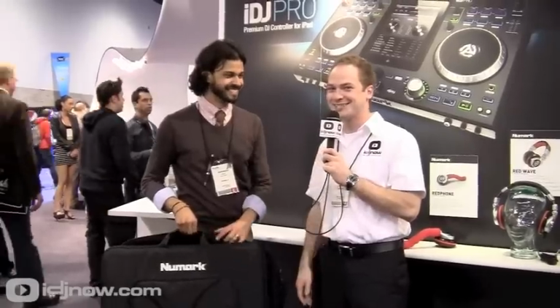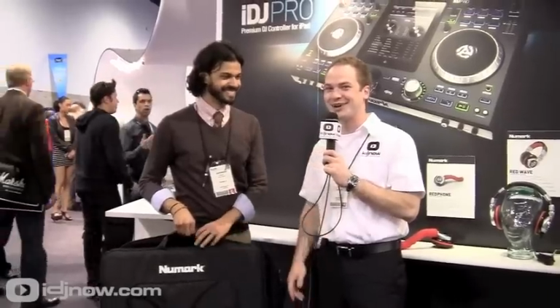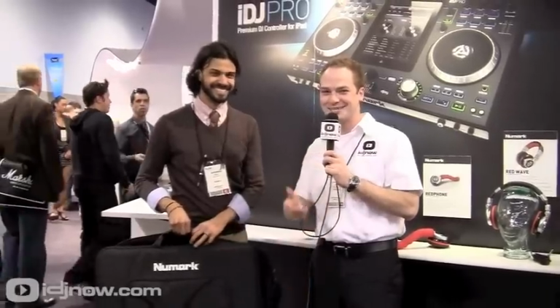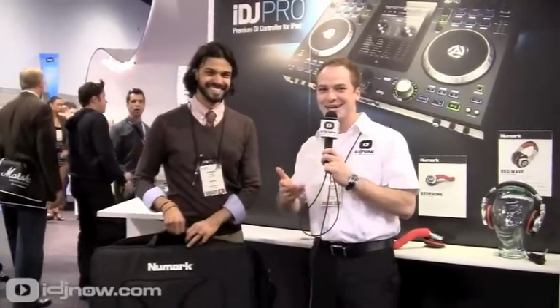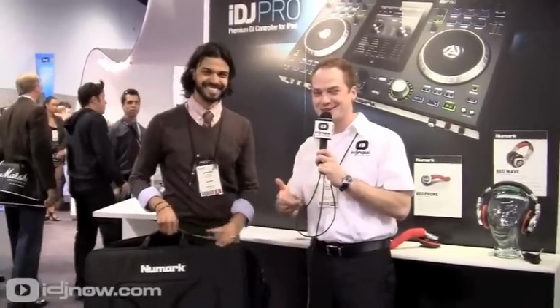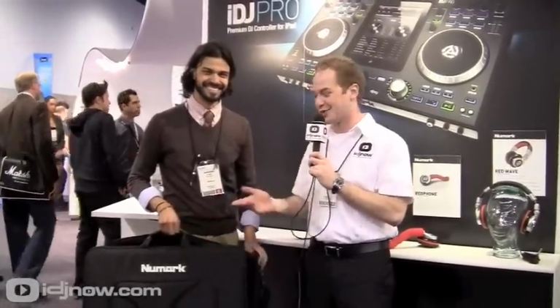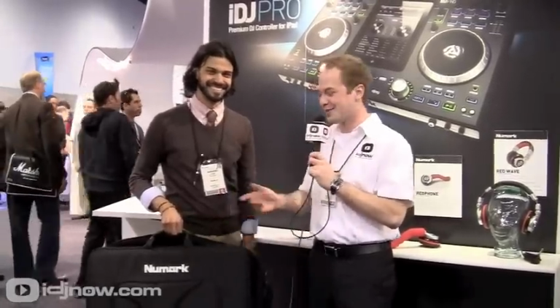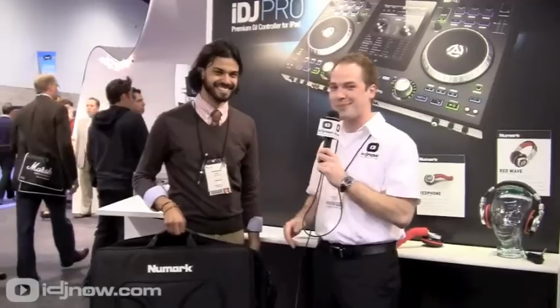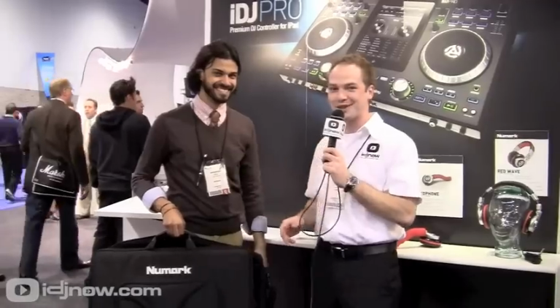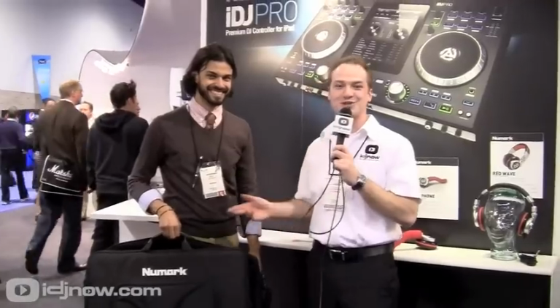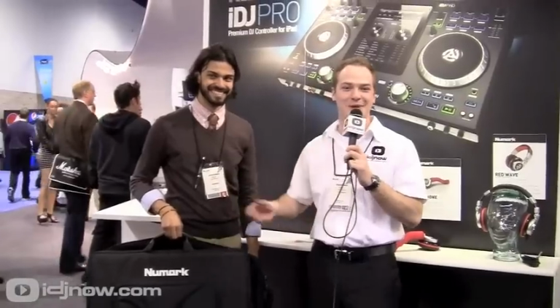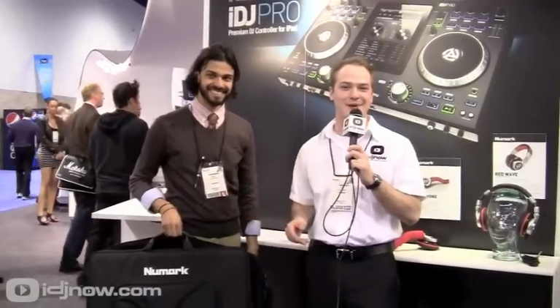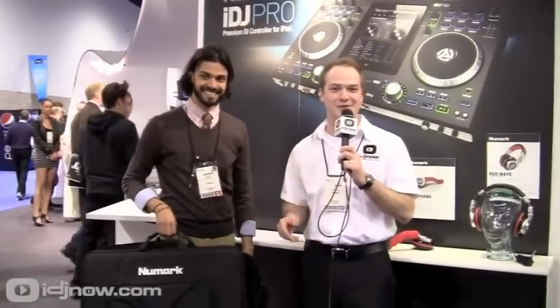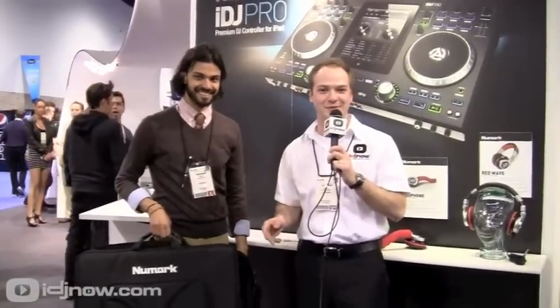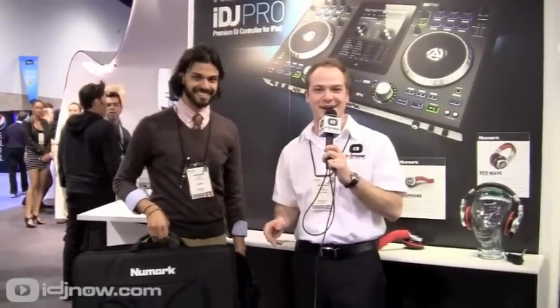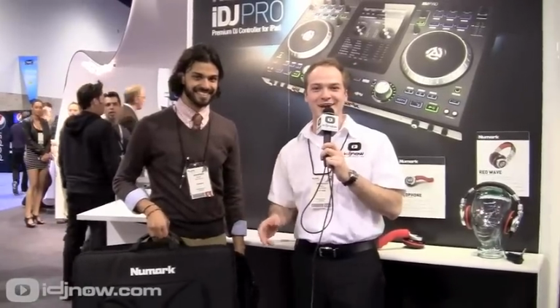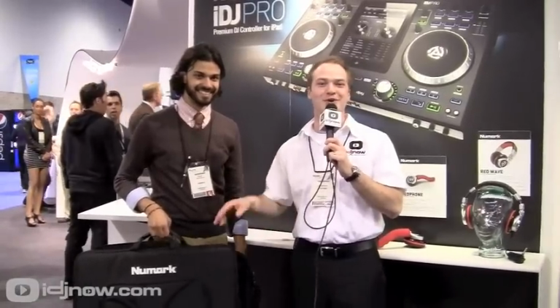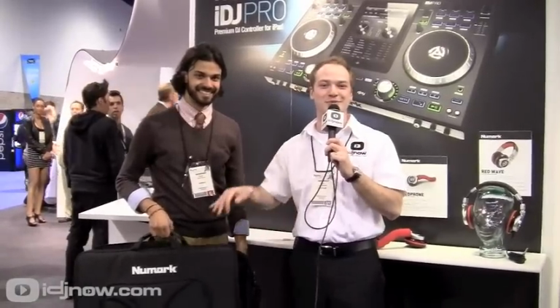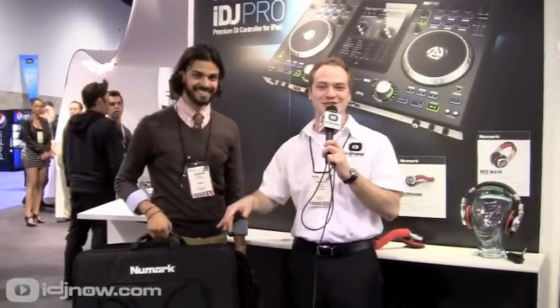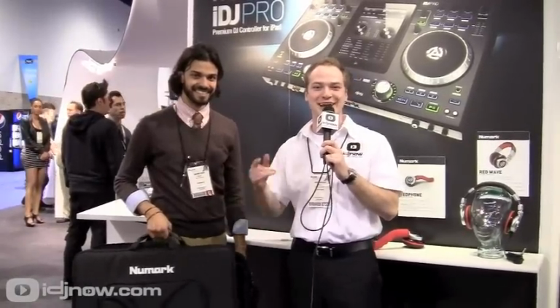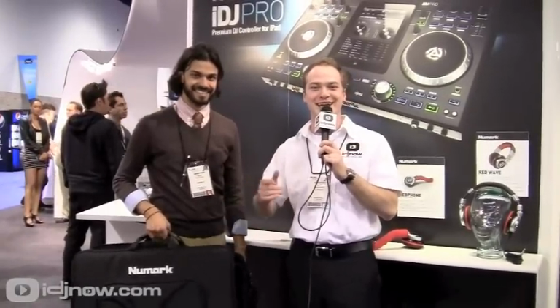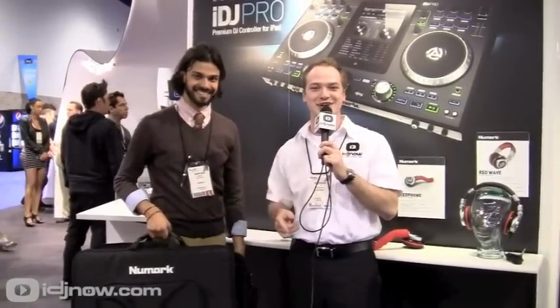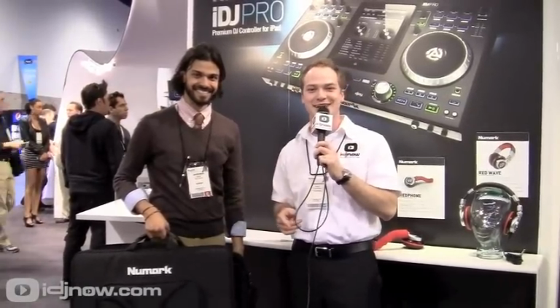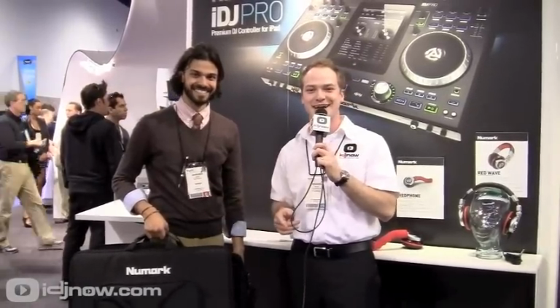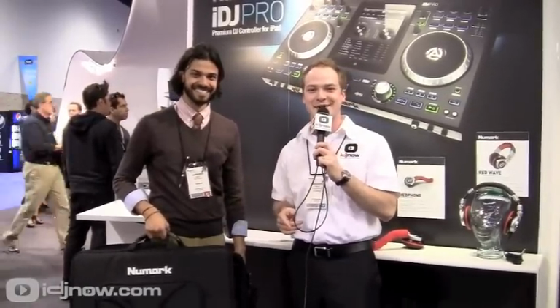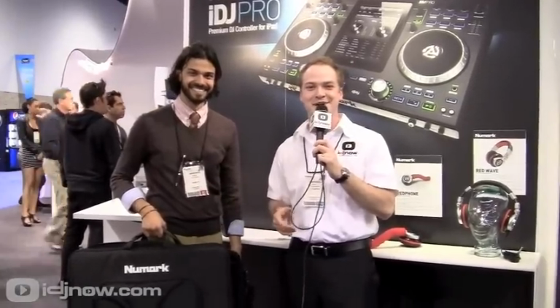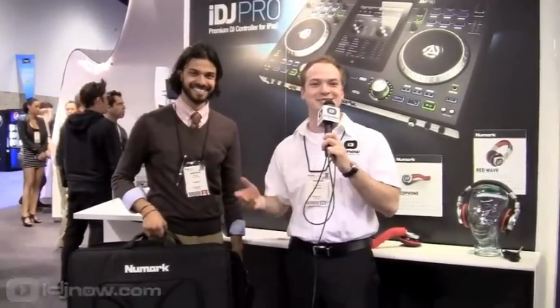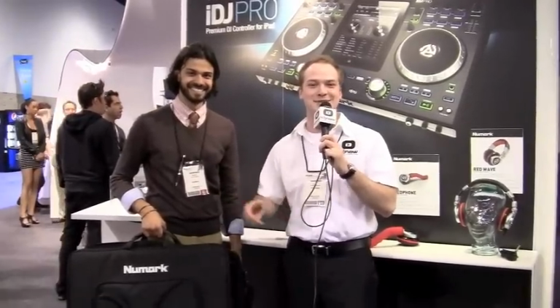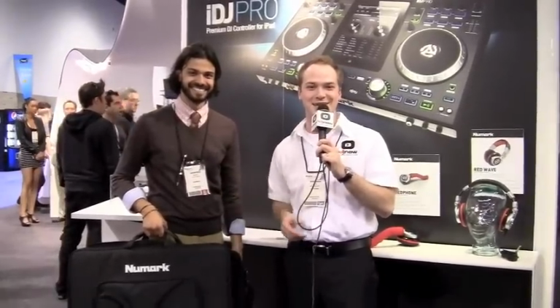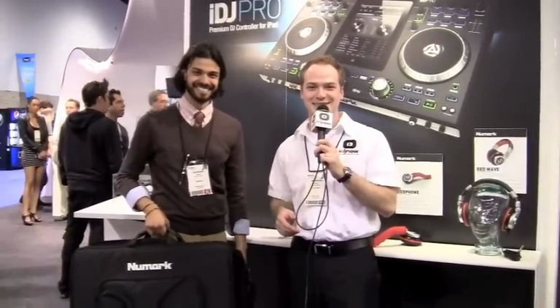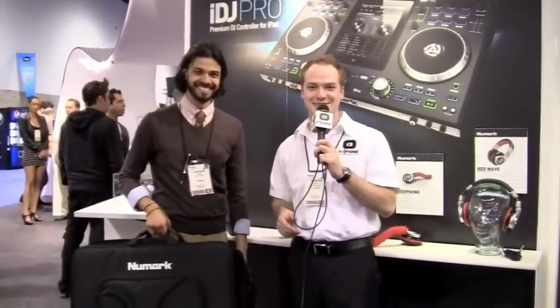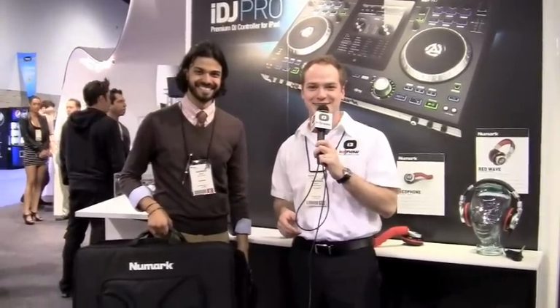There it is — the equipment backpack, the controller backpack from Newmark. For more information, check out idjnow.com or stop in to any of the retail stores.